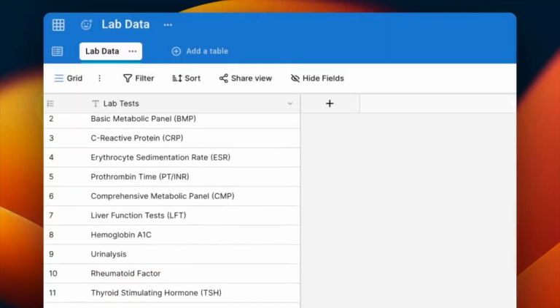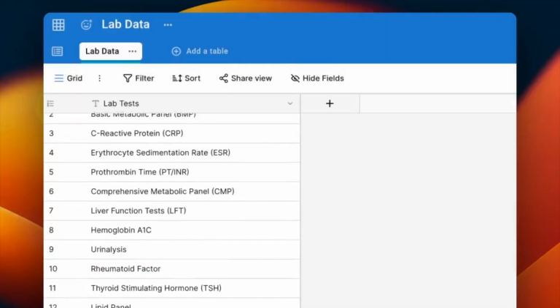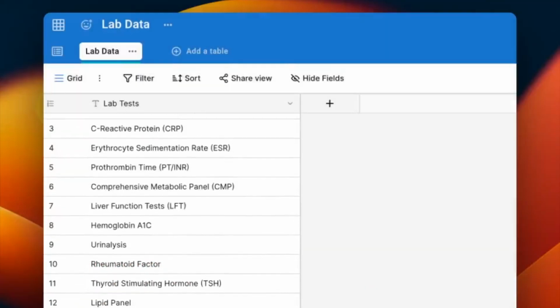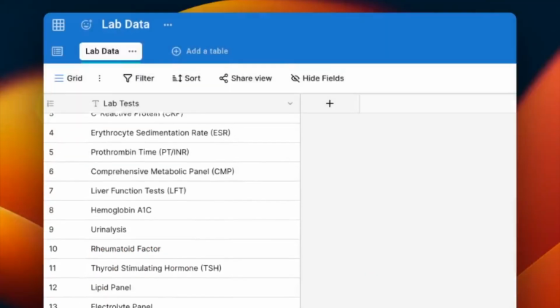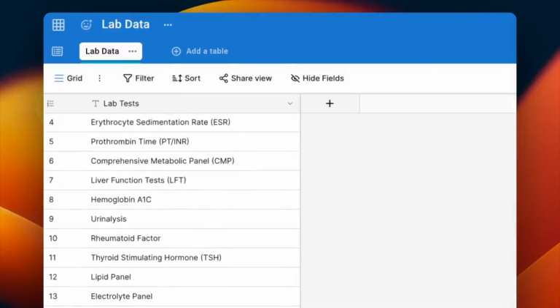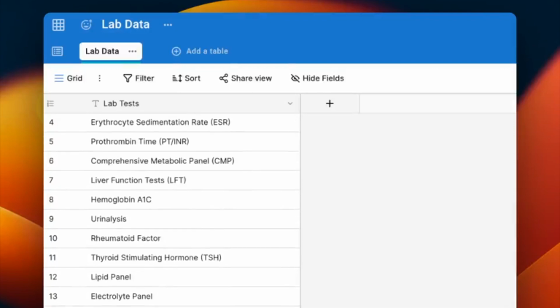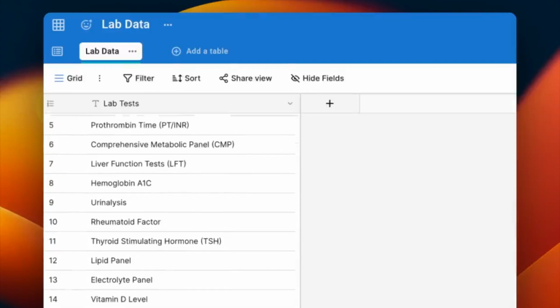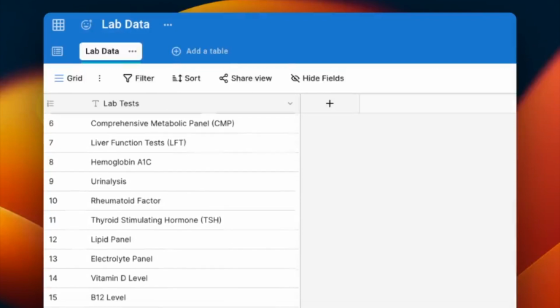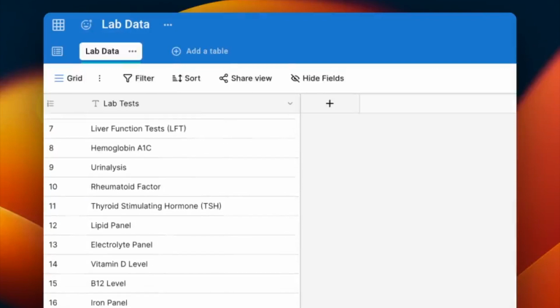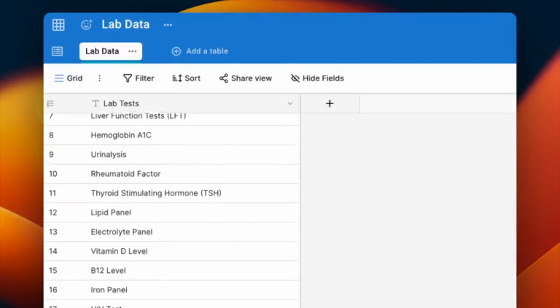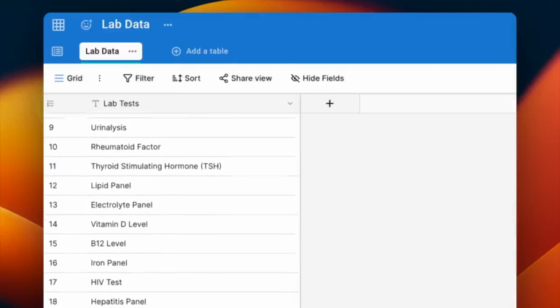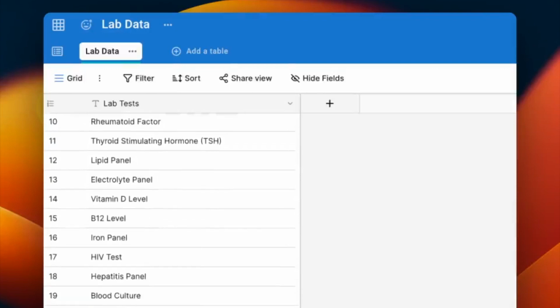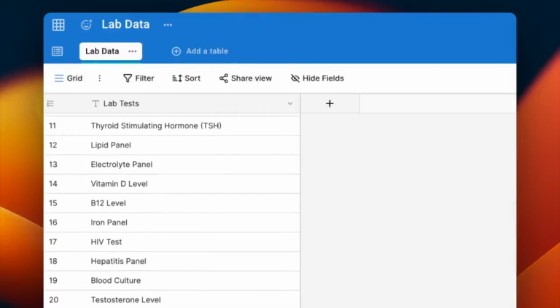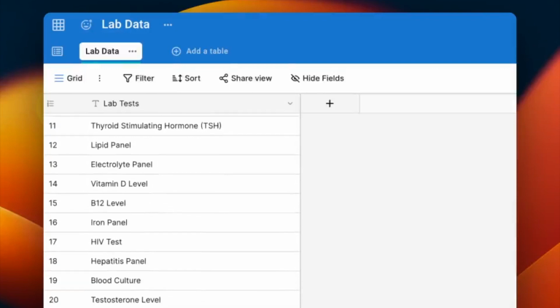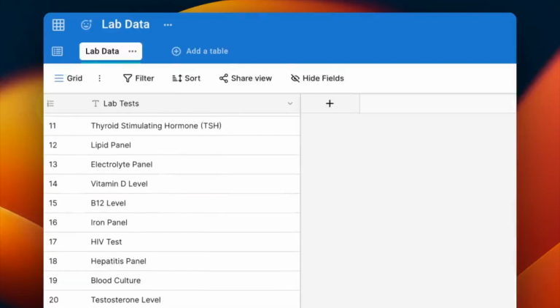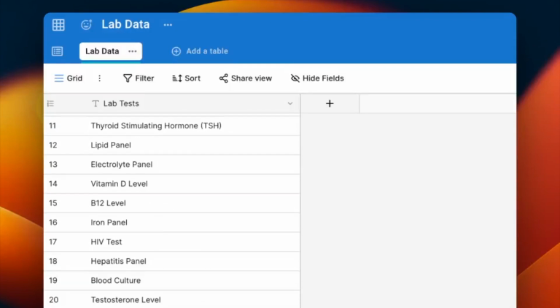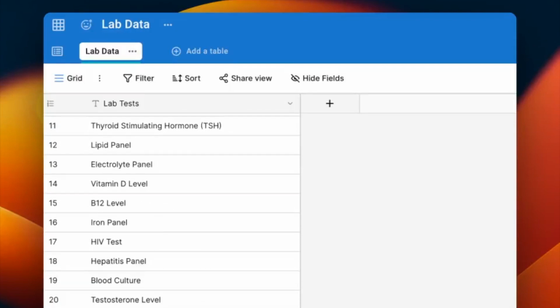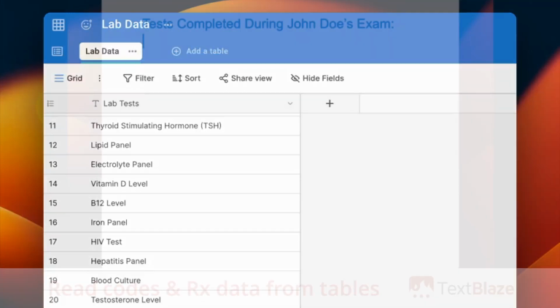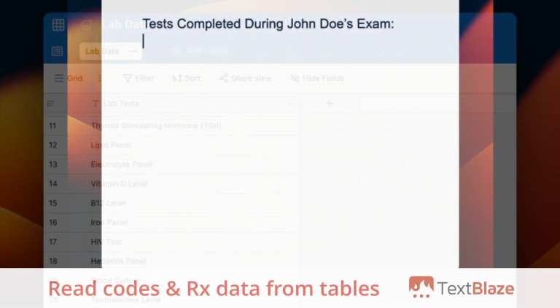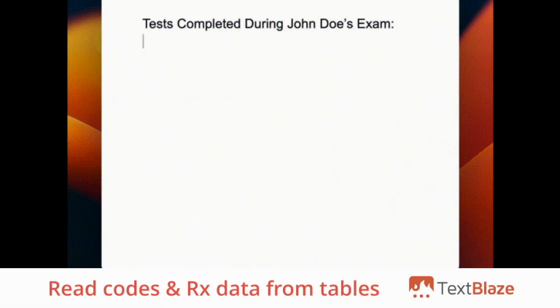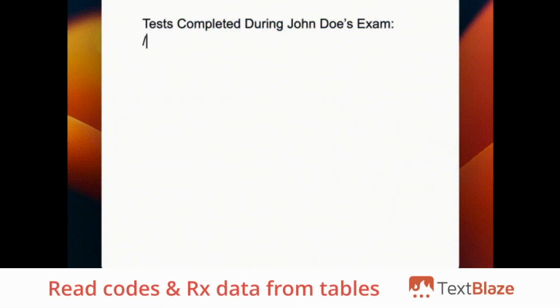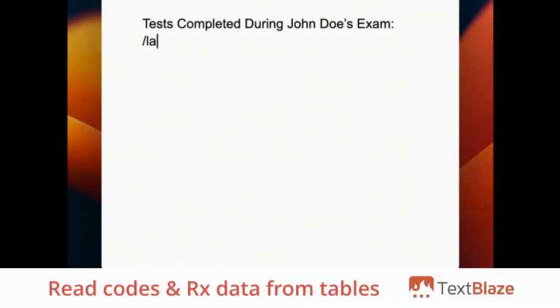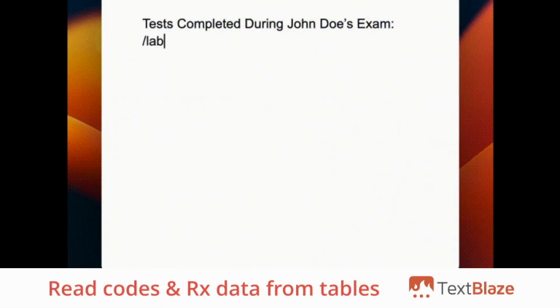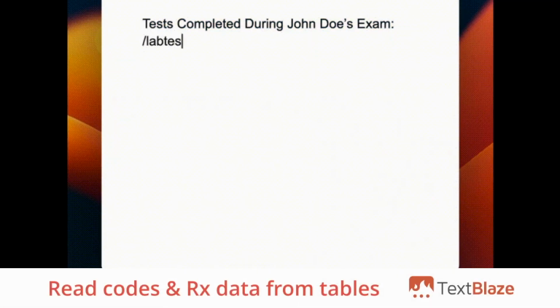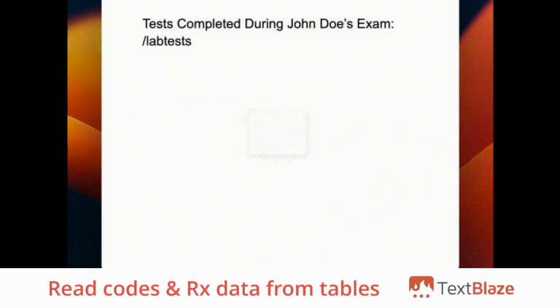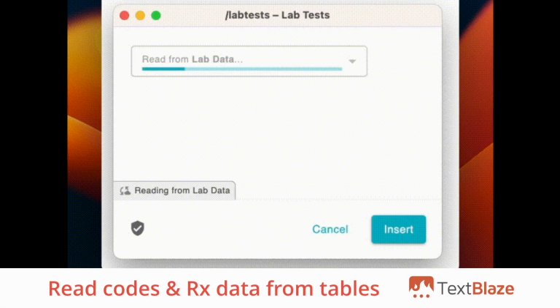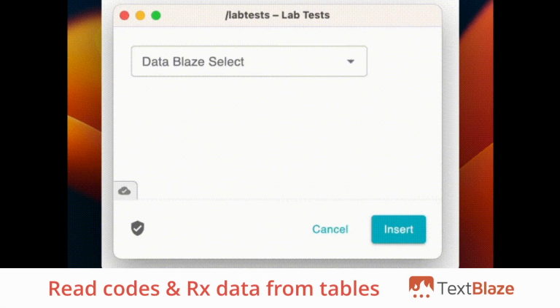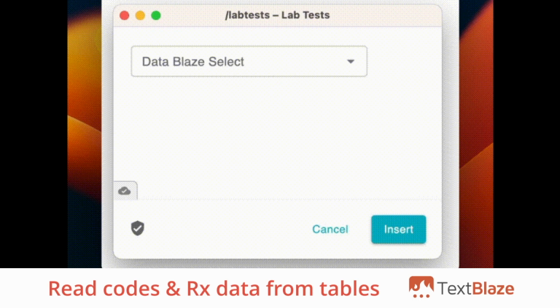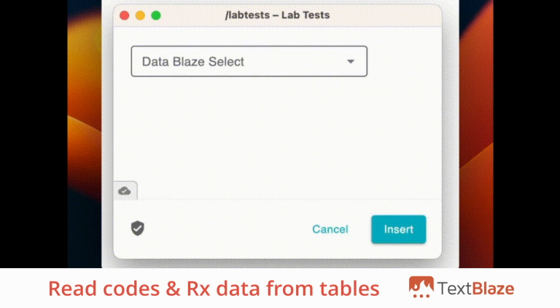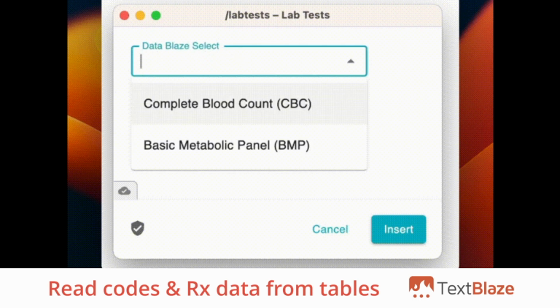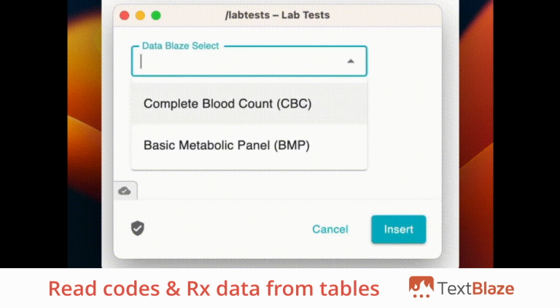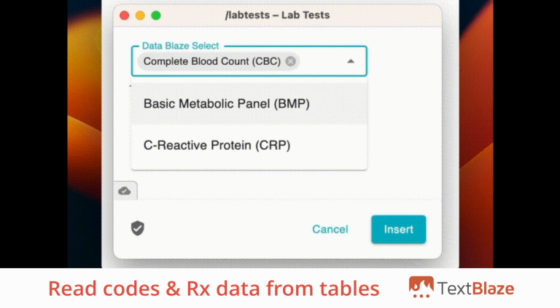Using TextBlaze, you can read stored data from tables such as medical codes or prescription information and automatically include it in your notes.